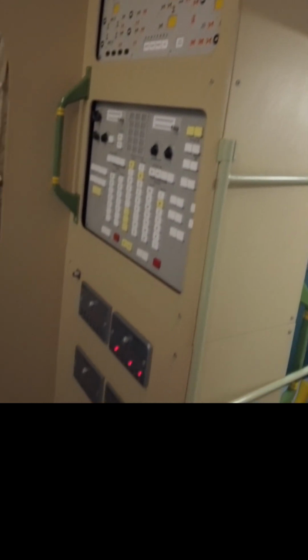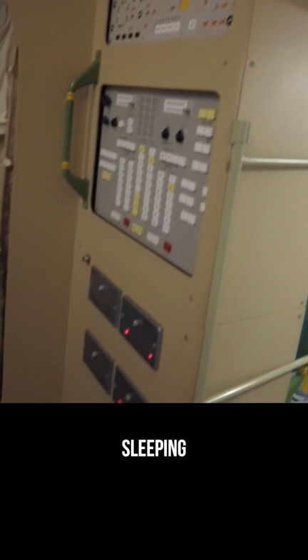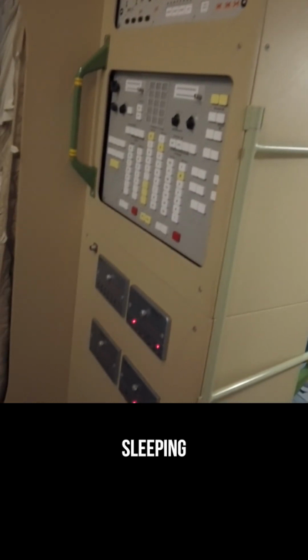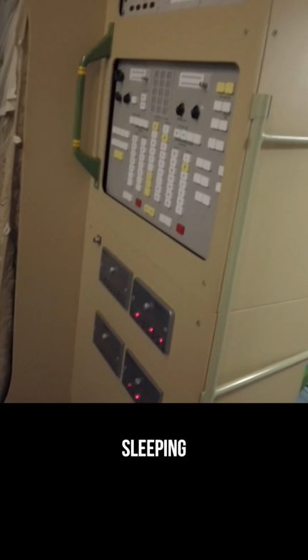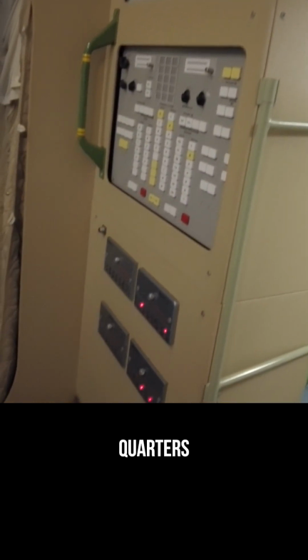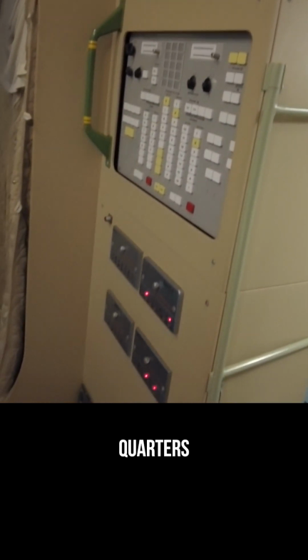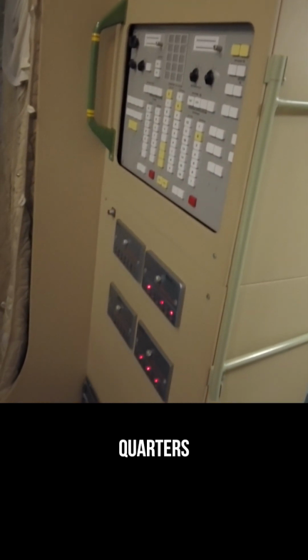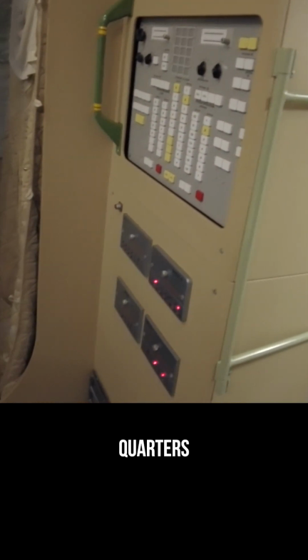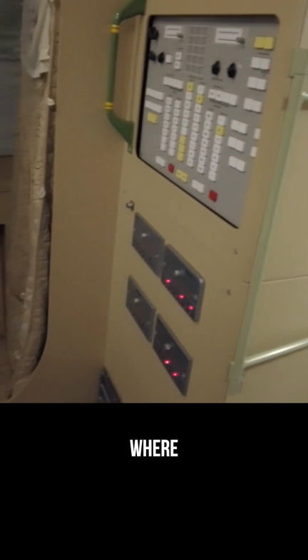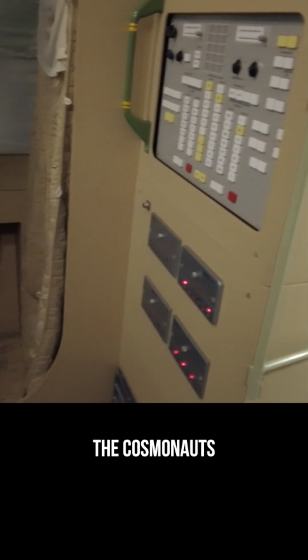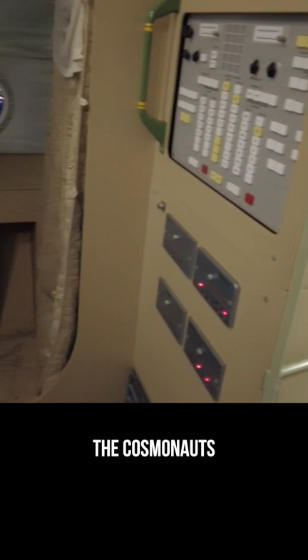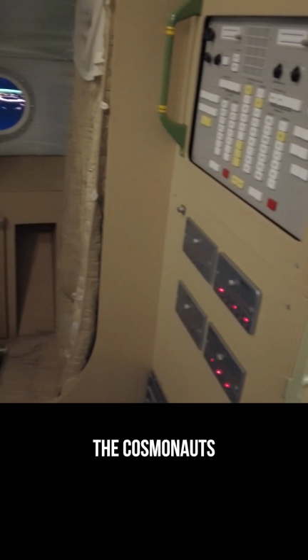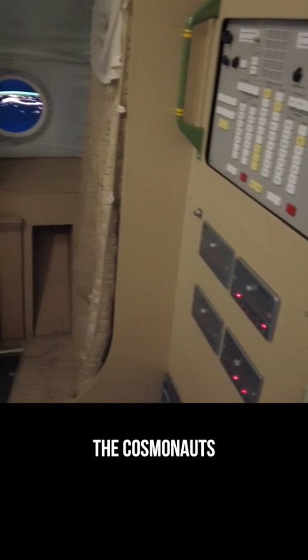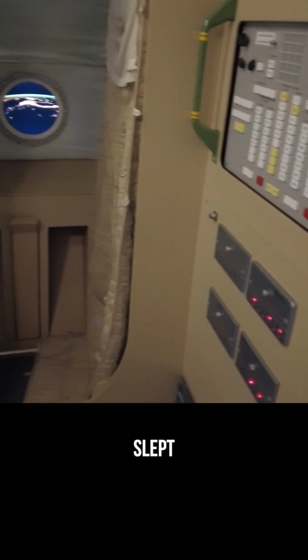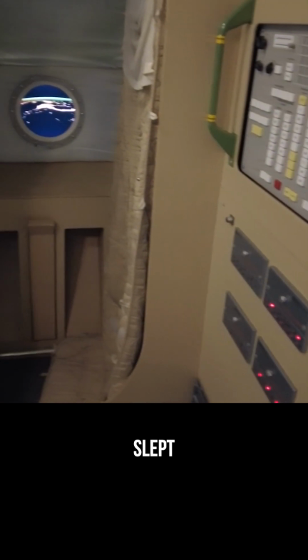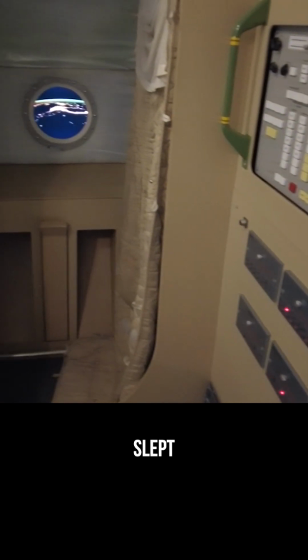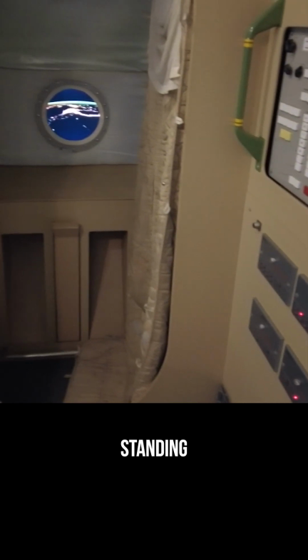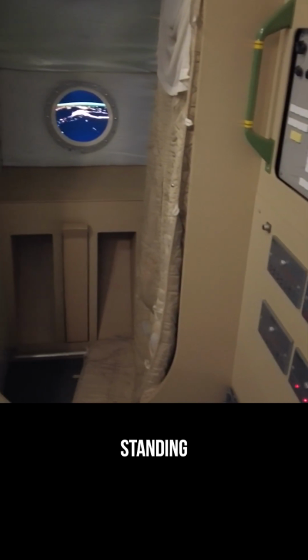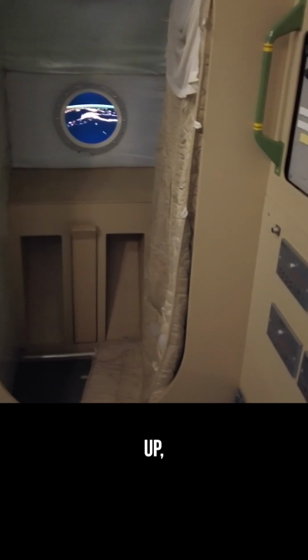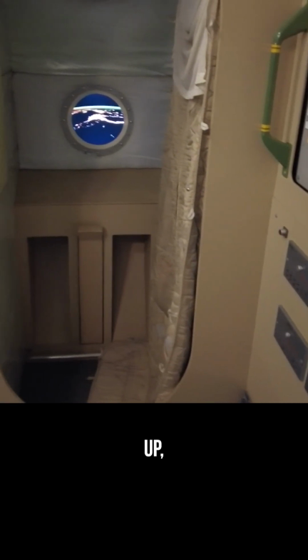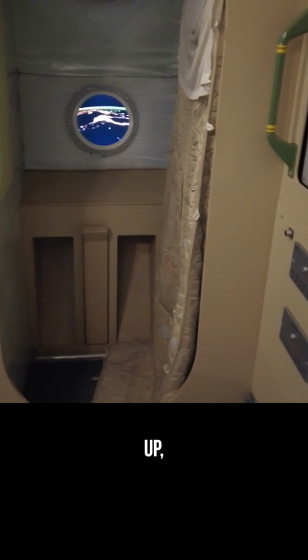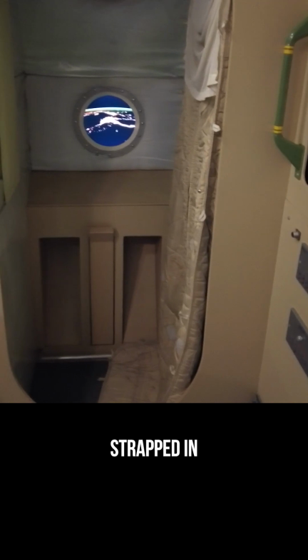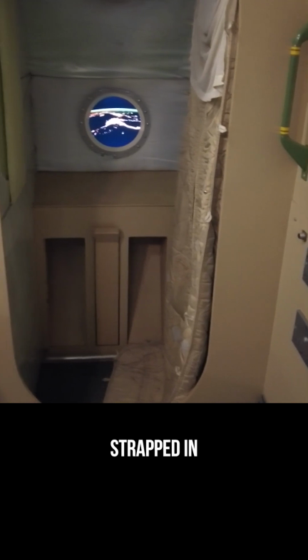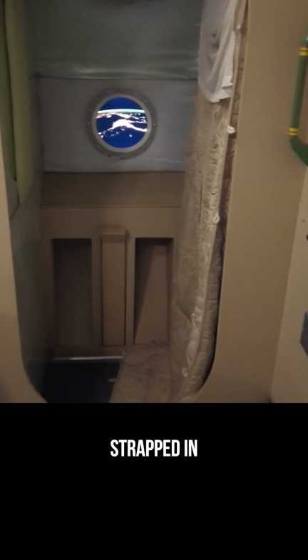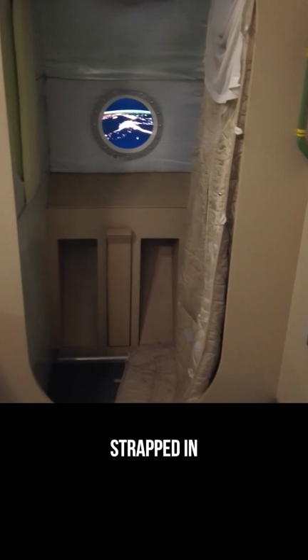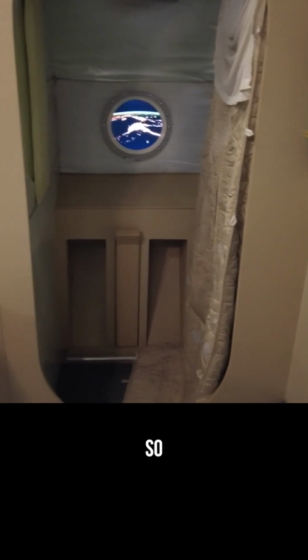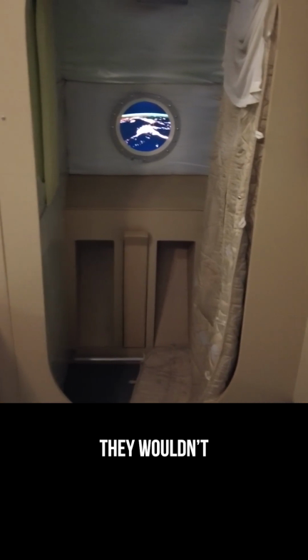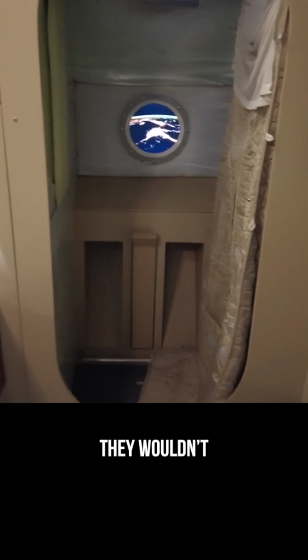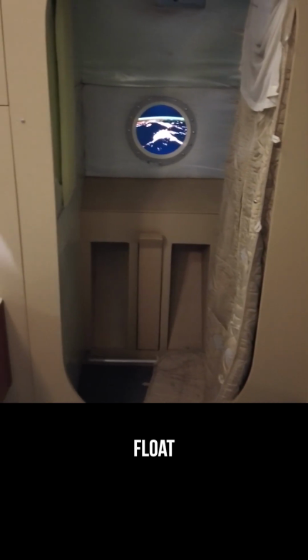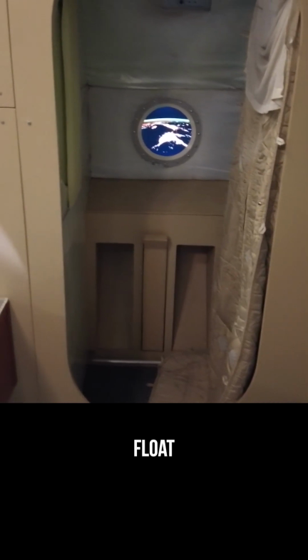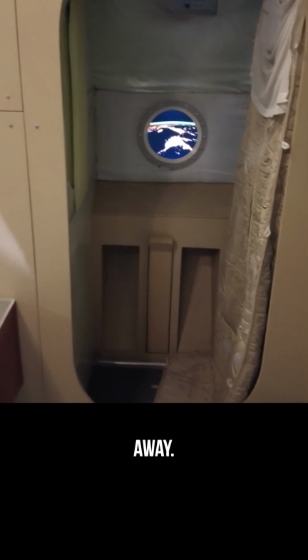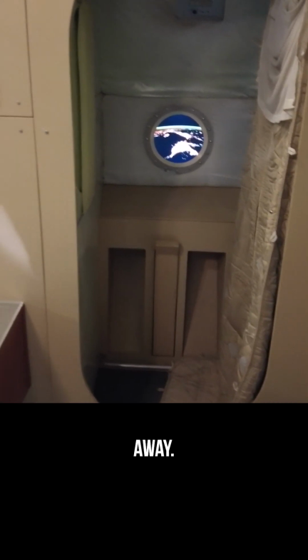Sleeping quarters, where the cosmonauts slept standing up, strapped in so they wouldn't float away.